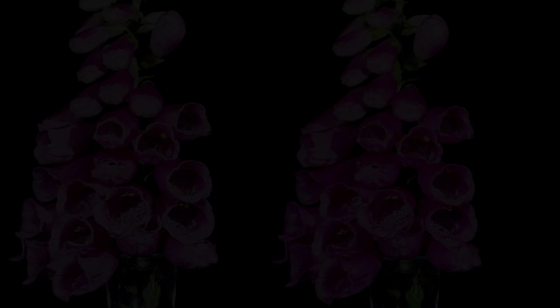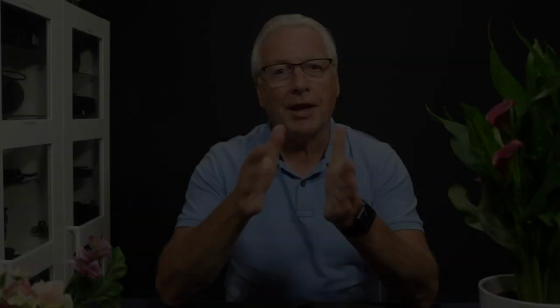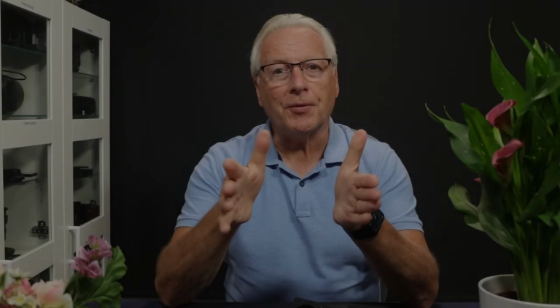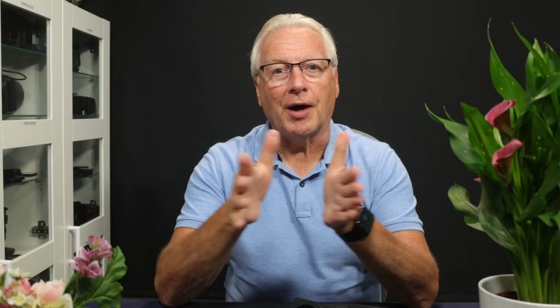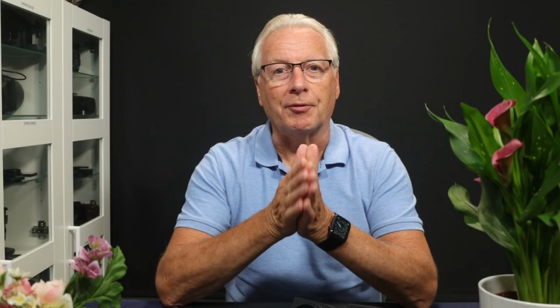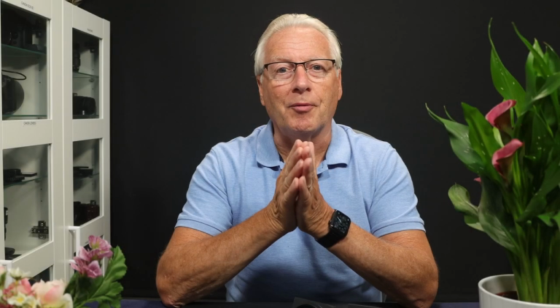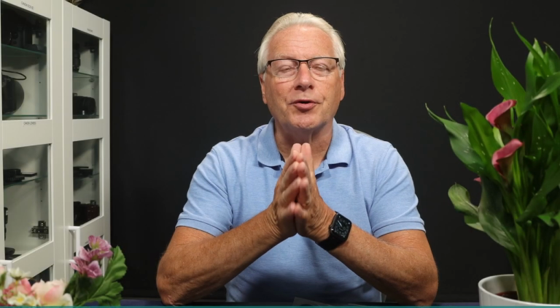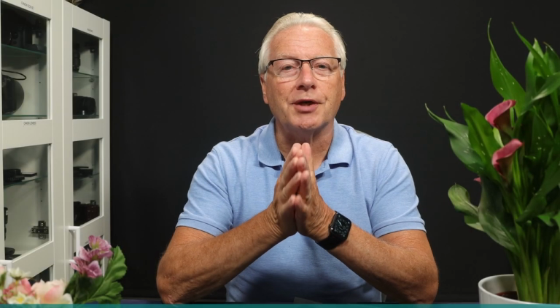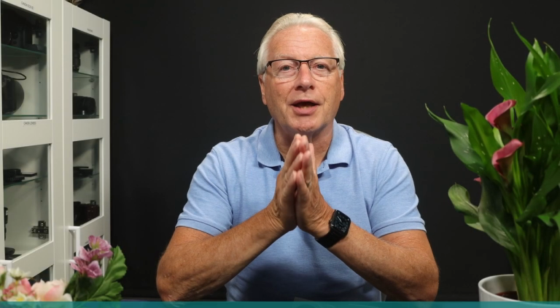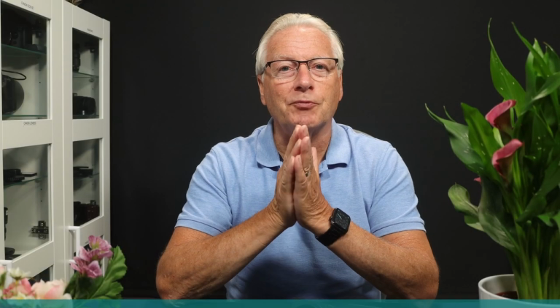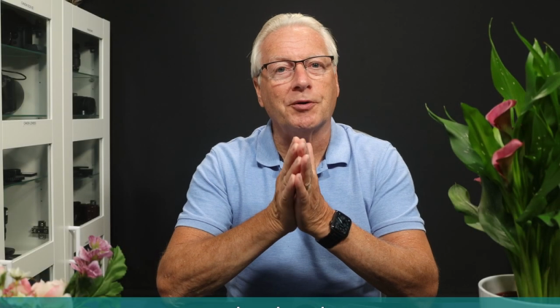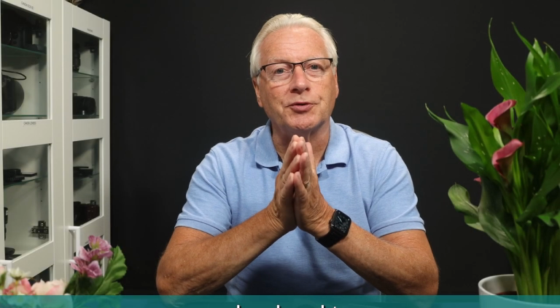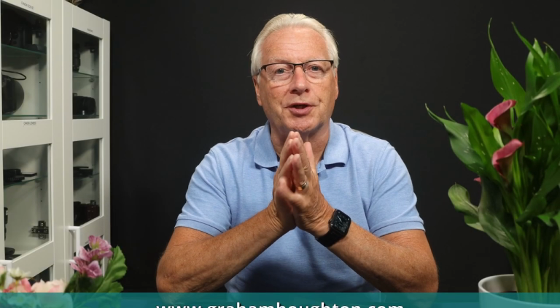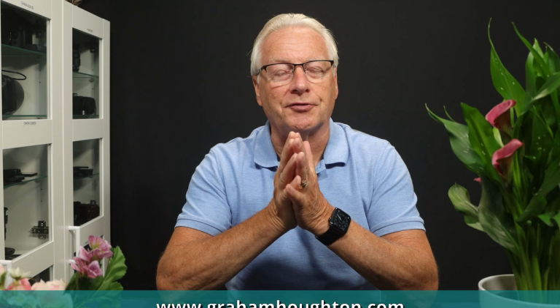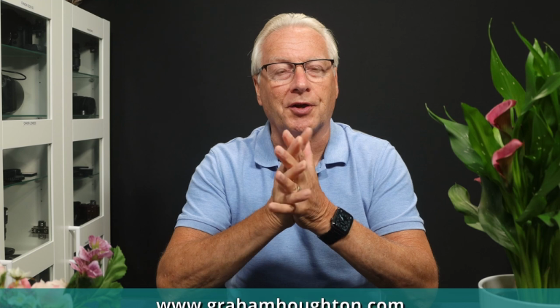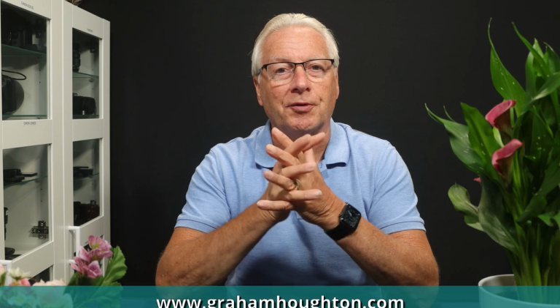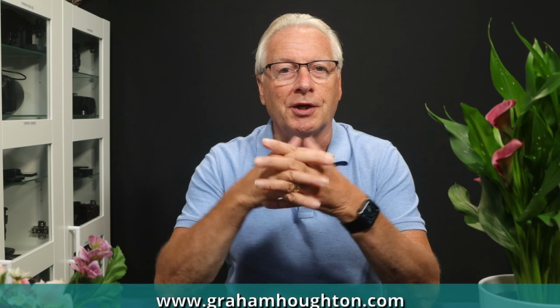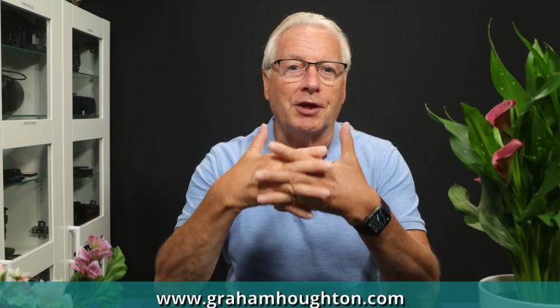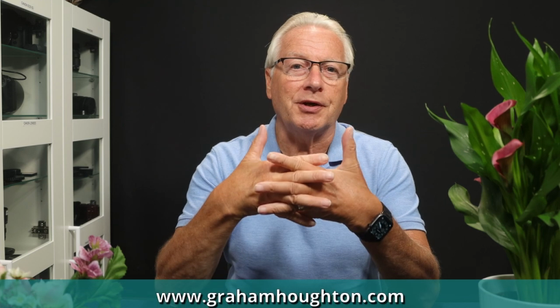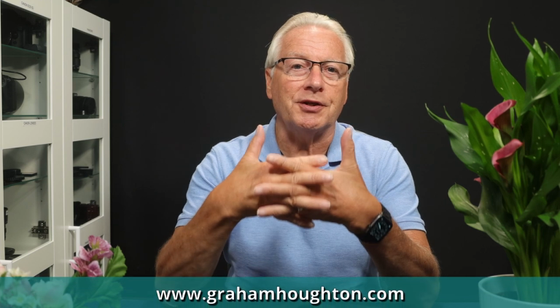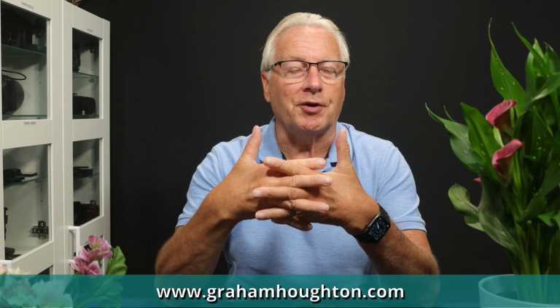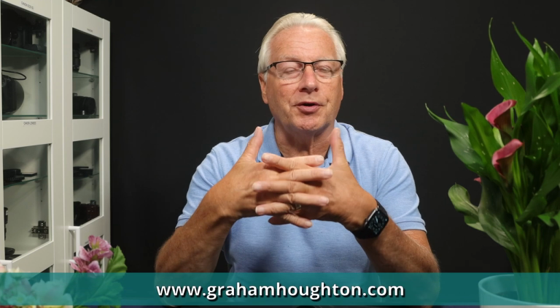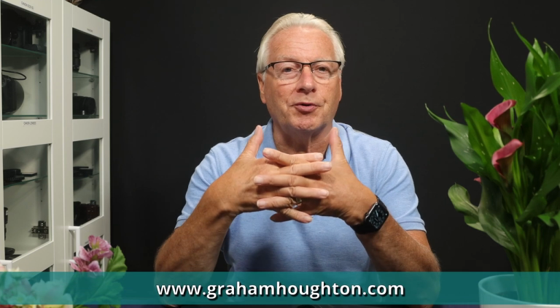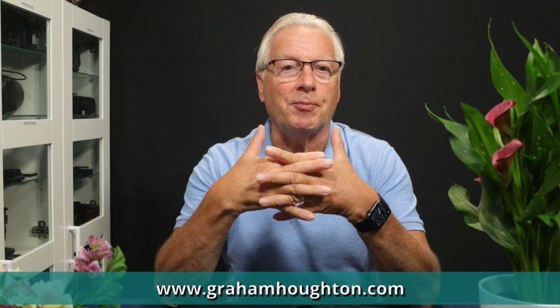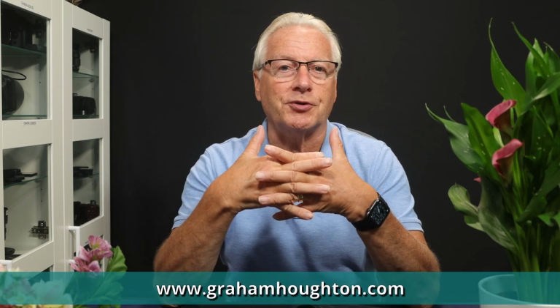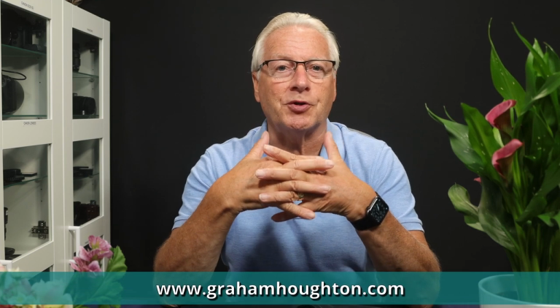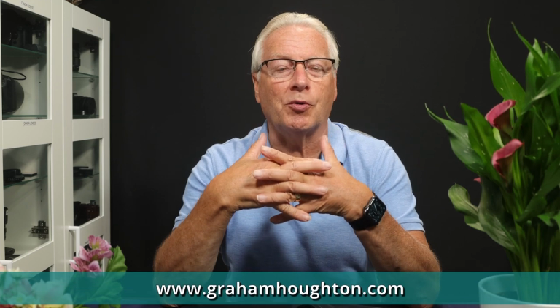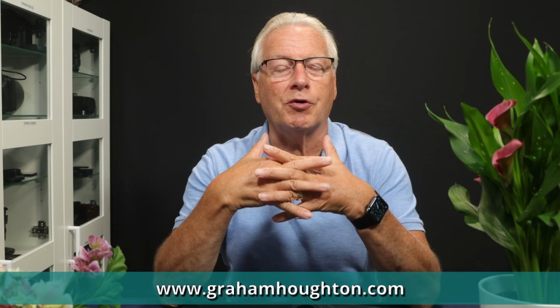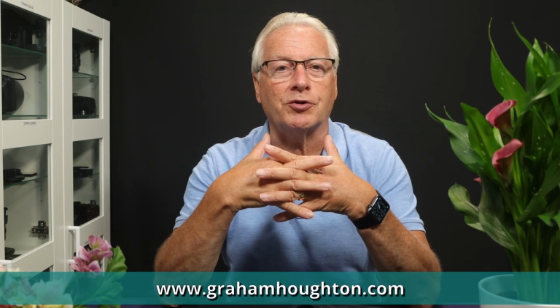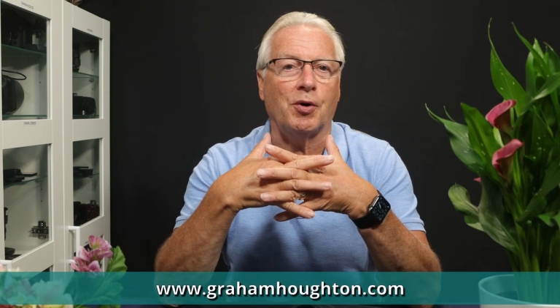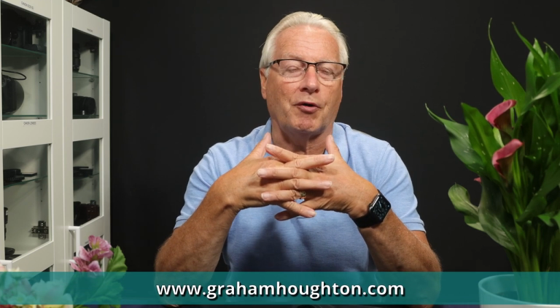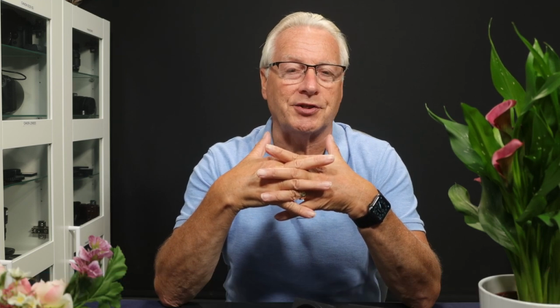Hello, I'm Graham Horton and welcome to today's video. In this video I'm going to show you a process called cross polarization.